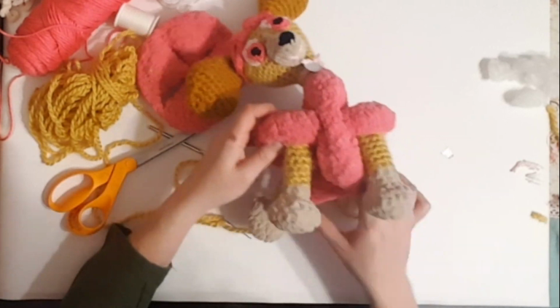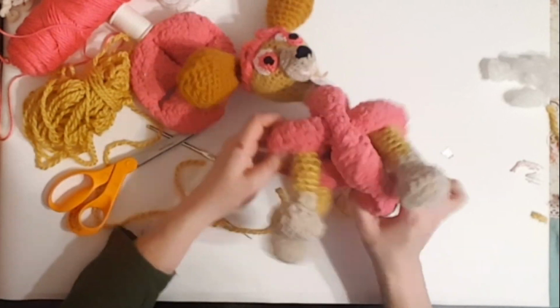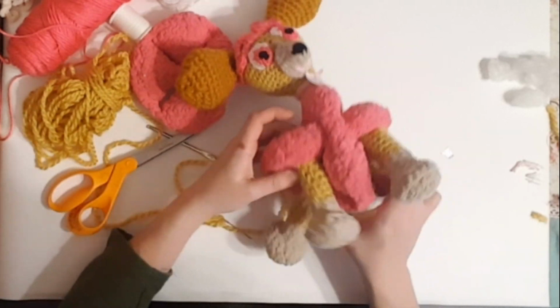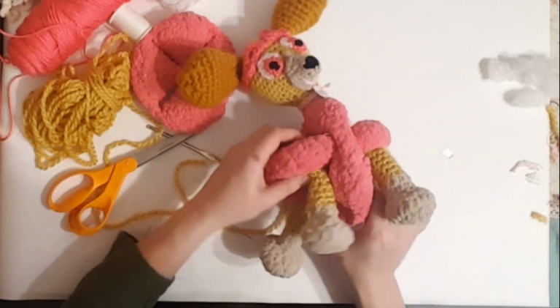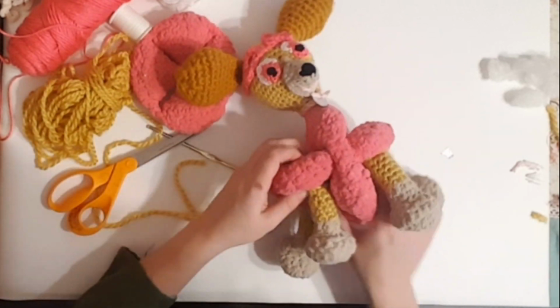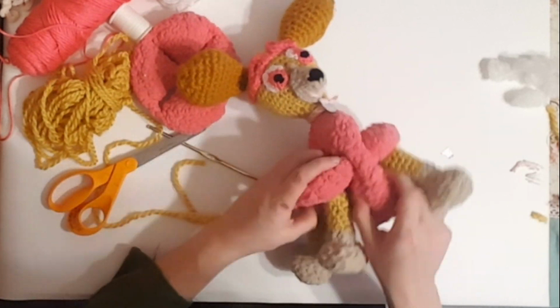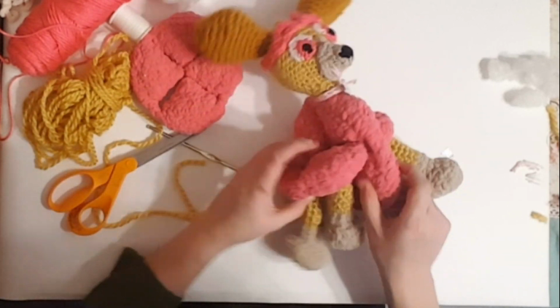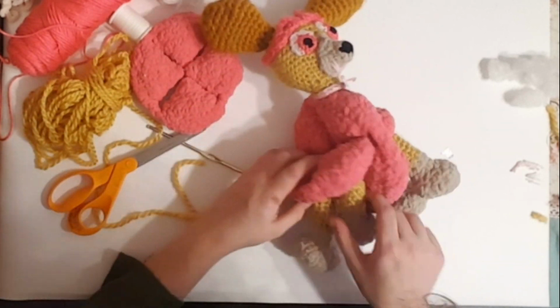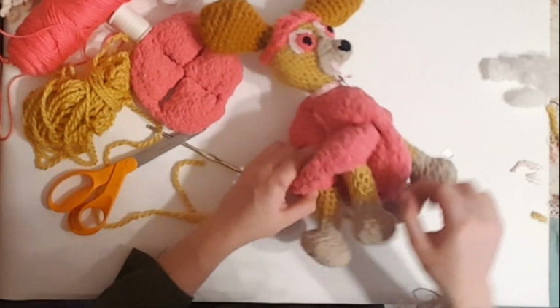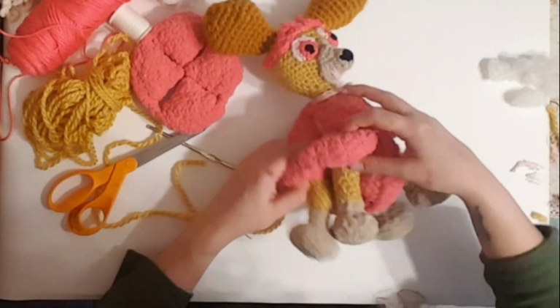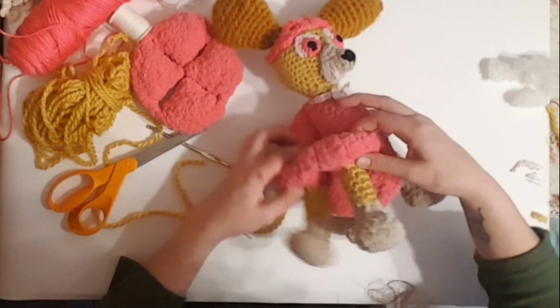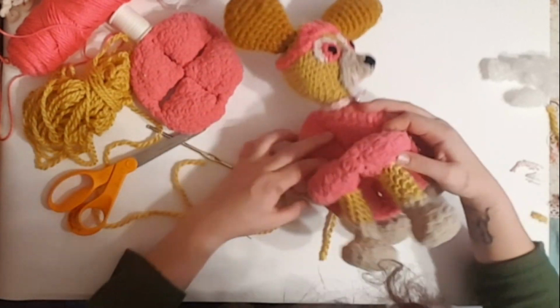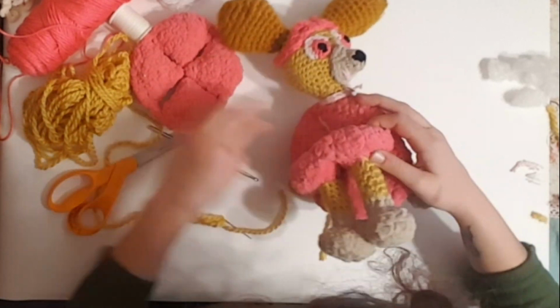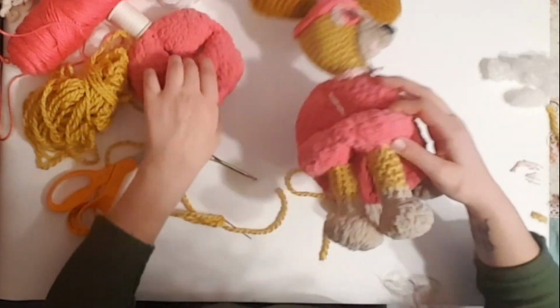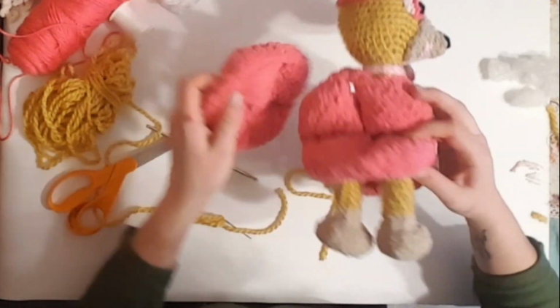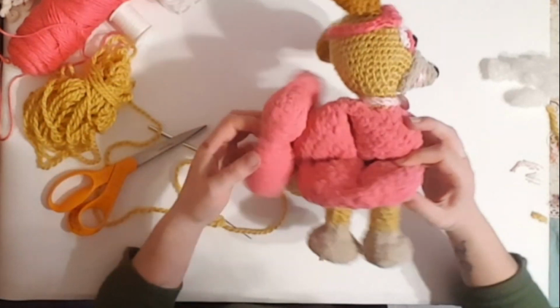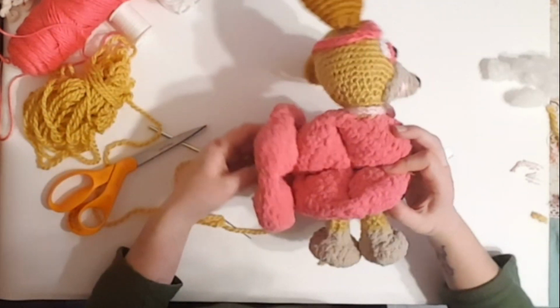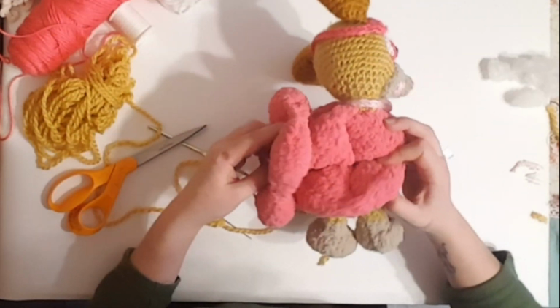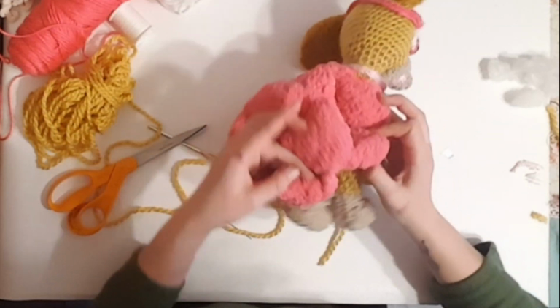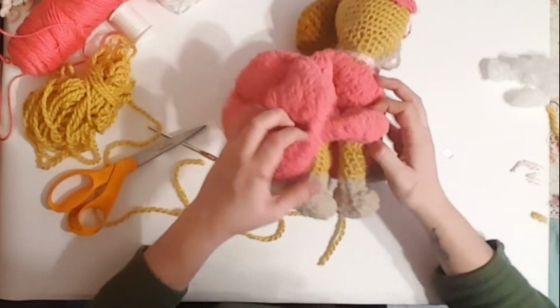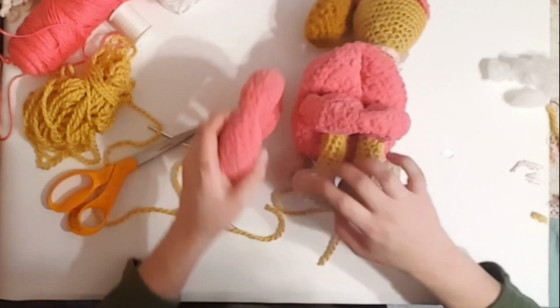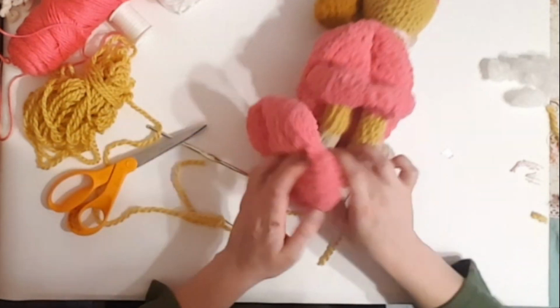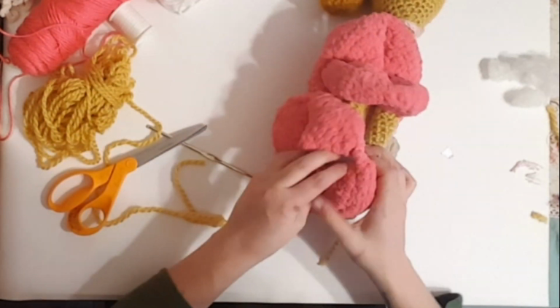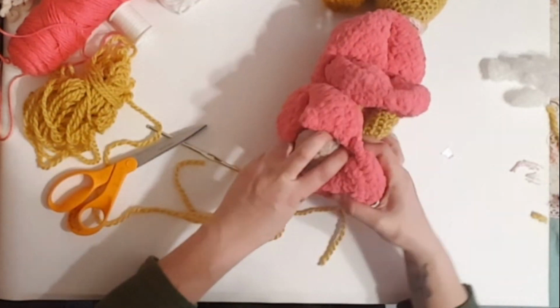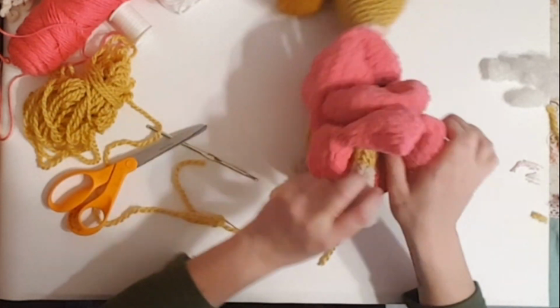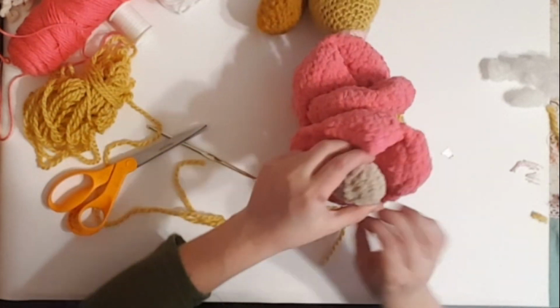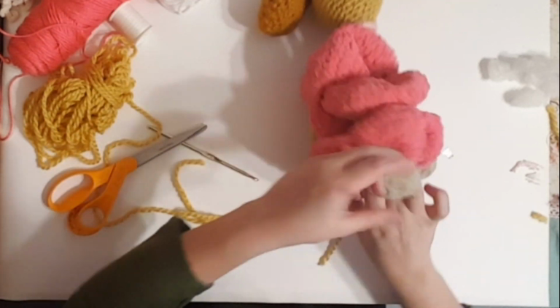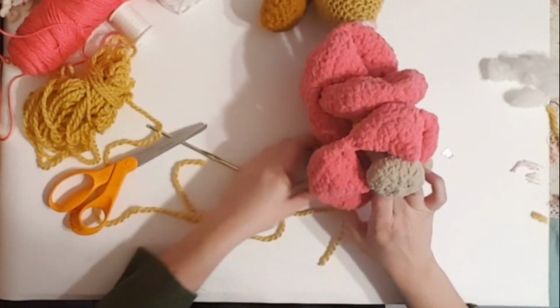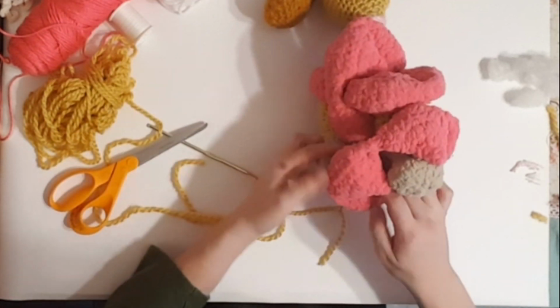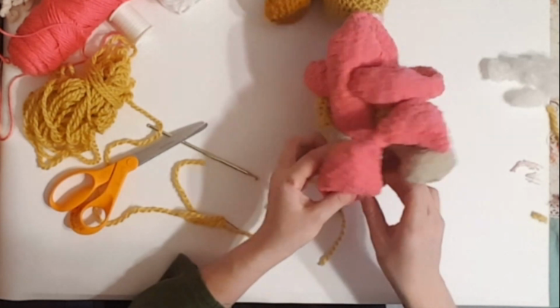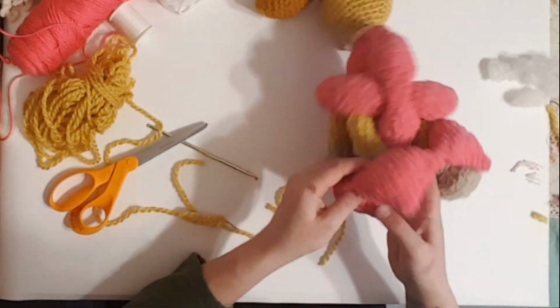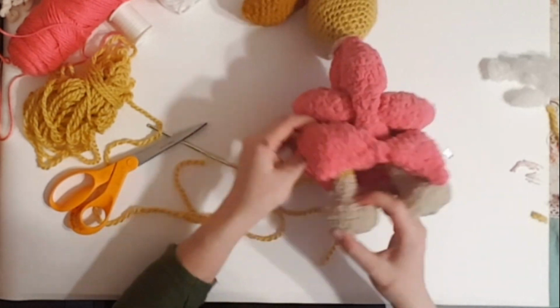You can watch how I made the legs here or watch how I made the head here.